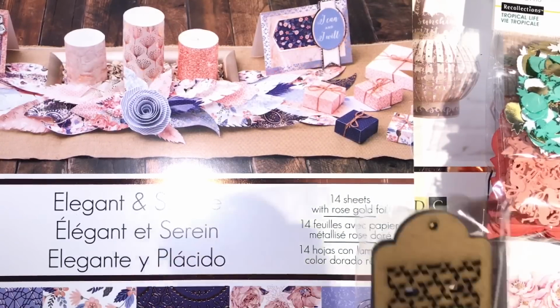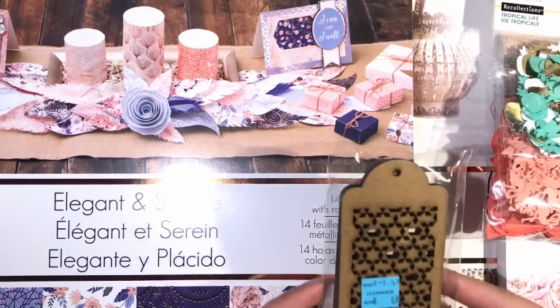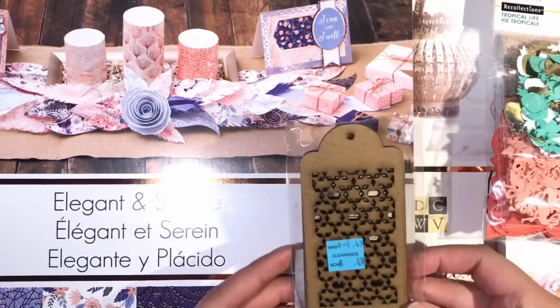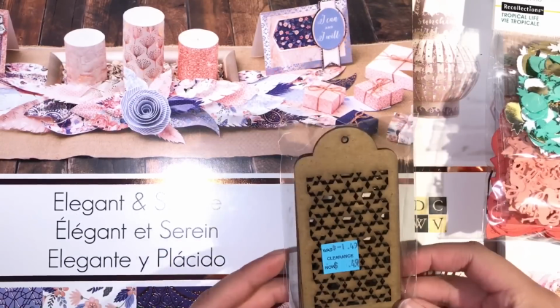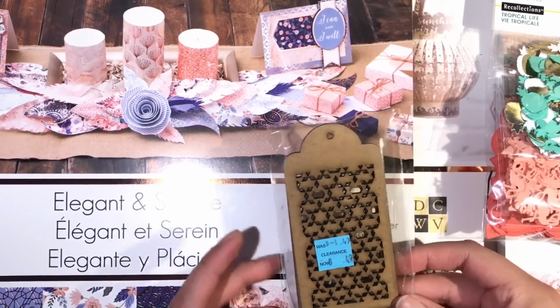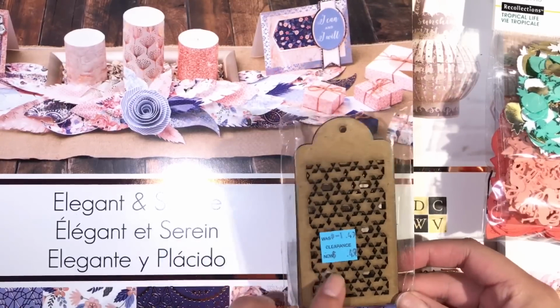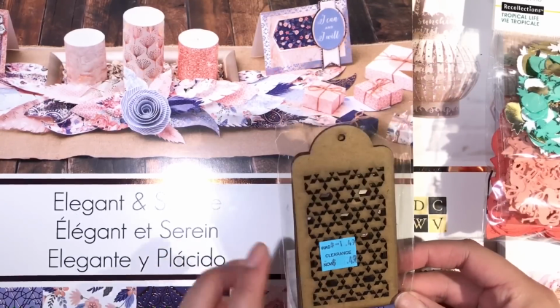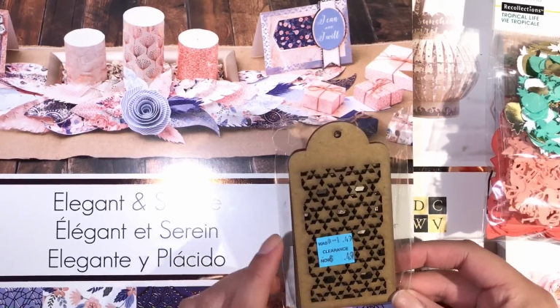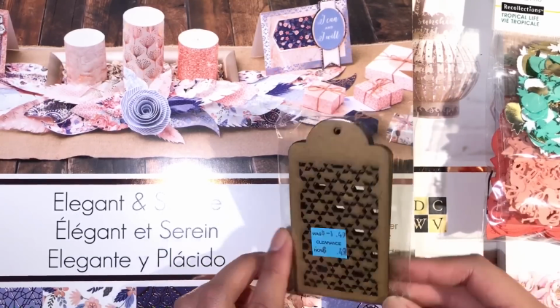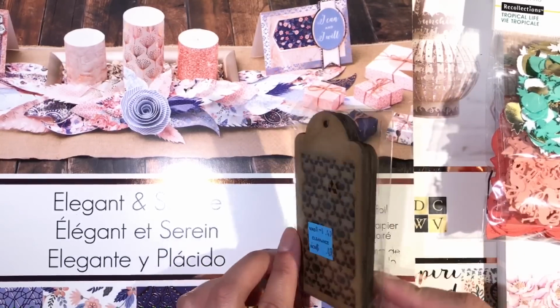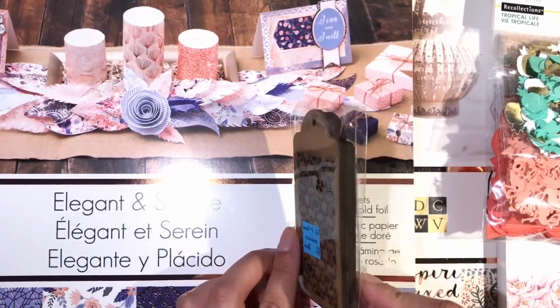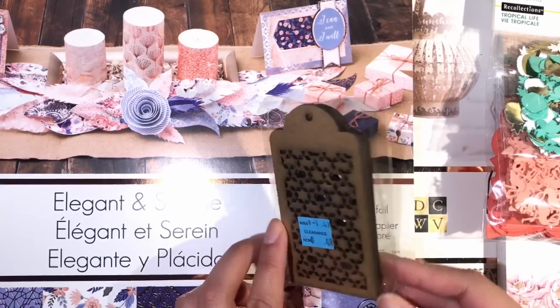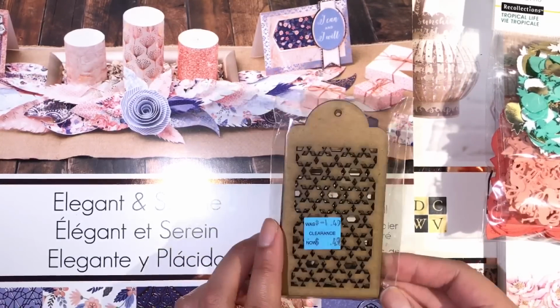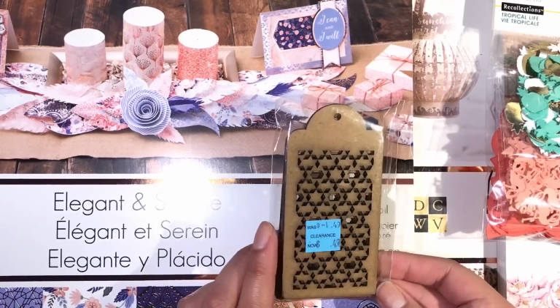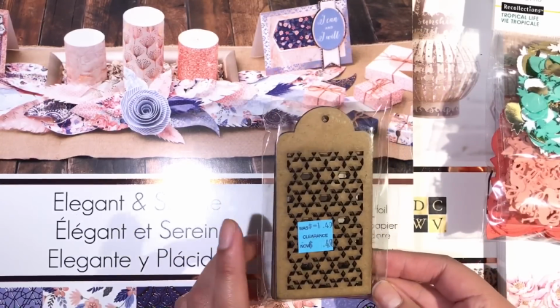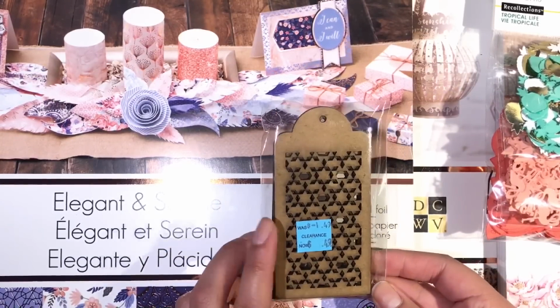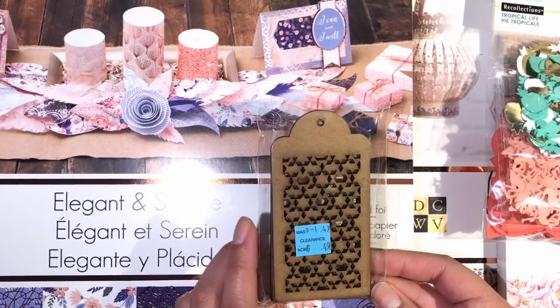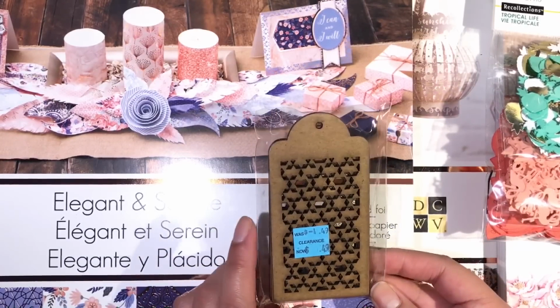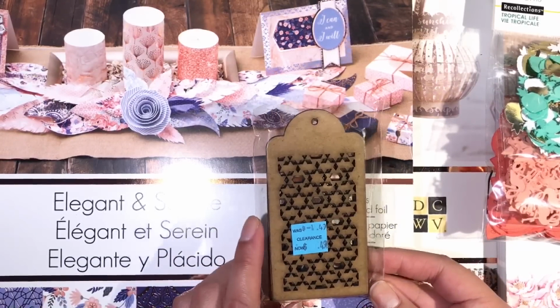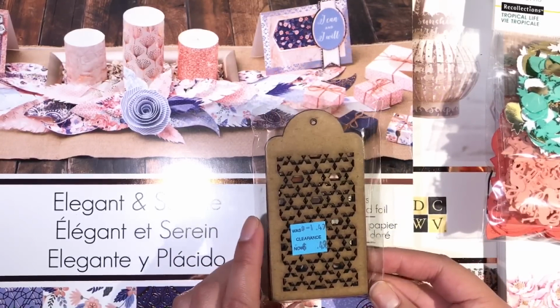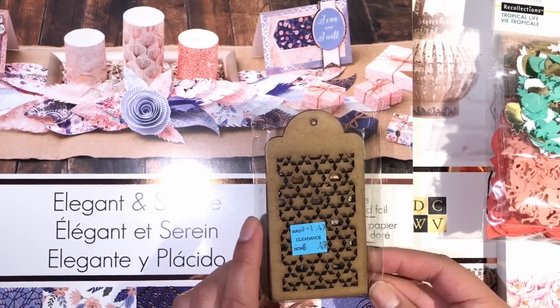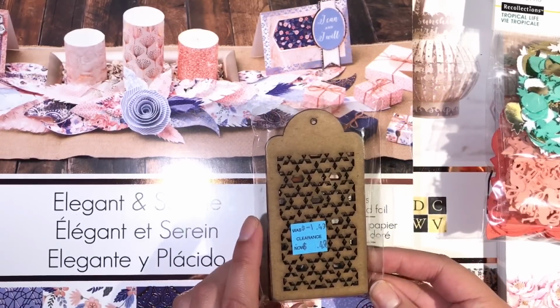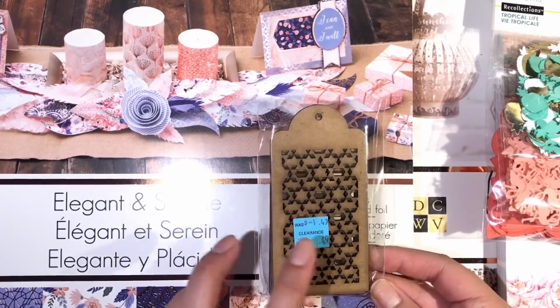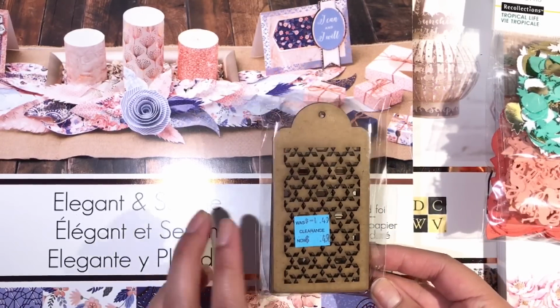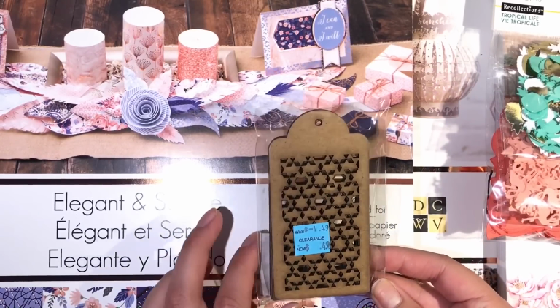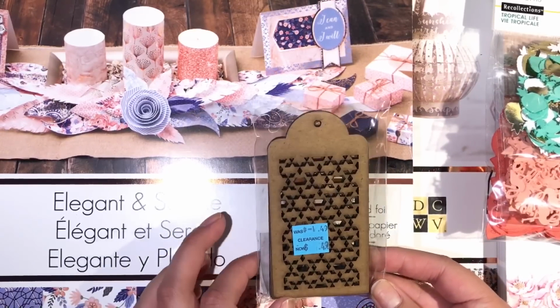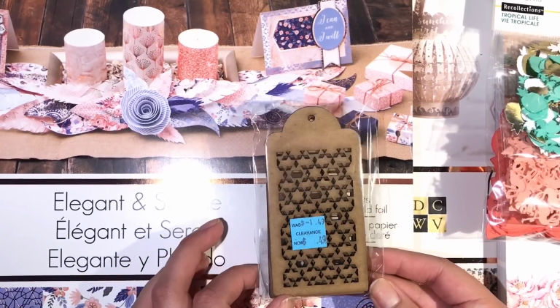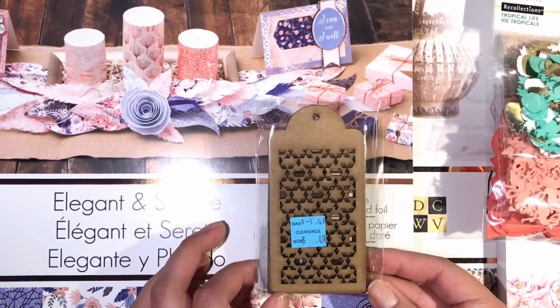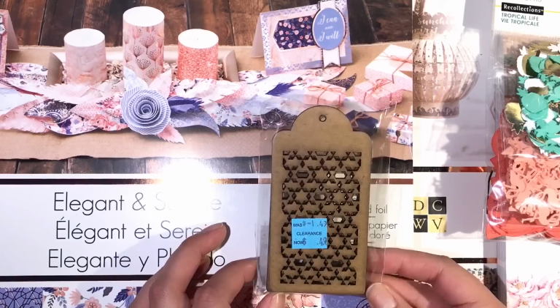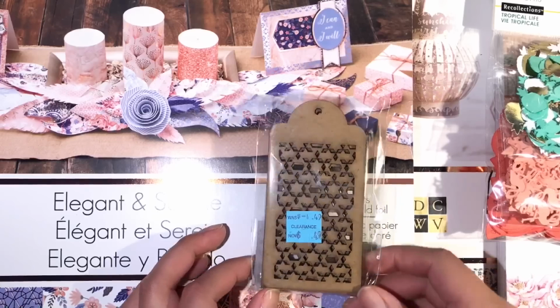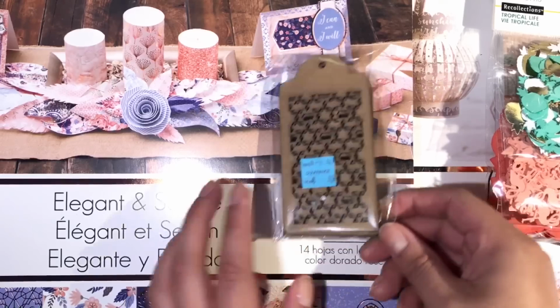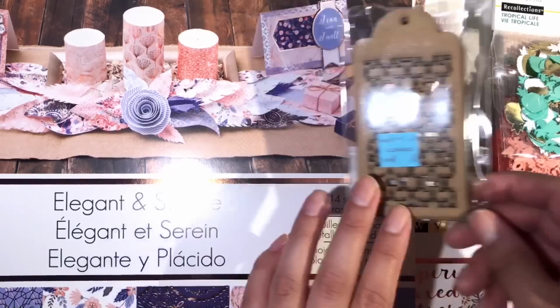I forgot to add this, but I also picked up these wooden tags from Michaels as well. They were on clearance for 49 cents.